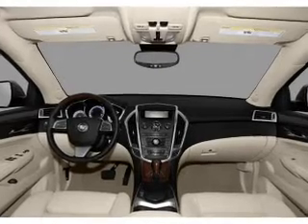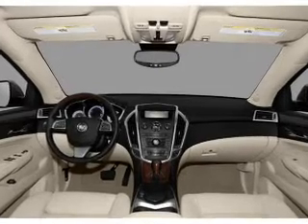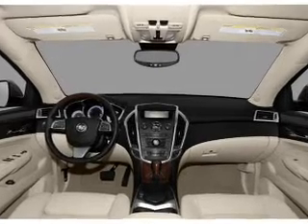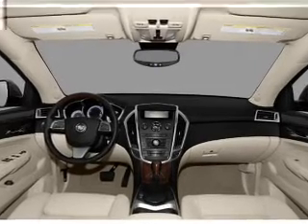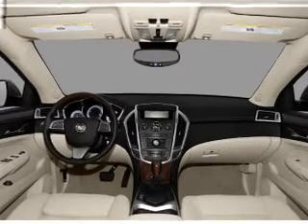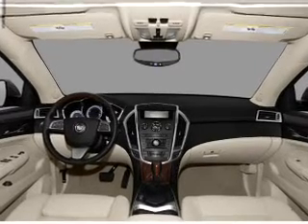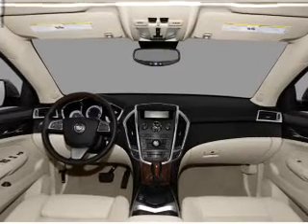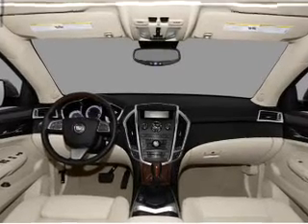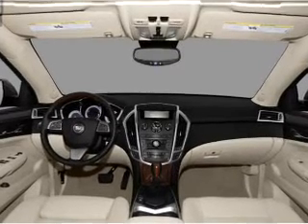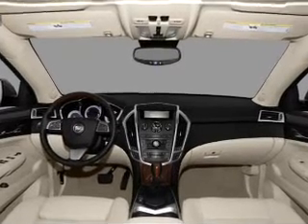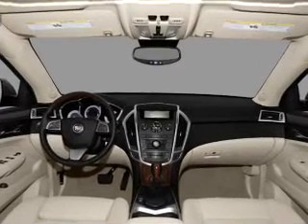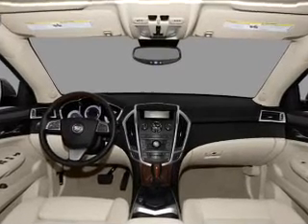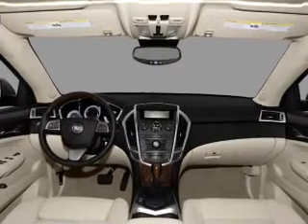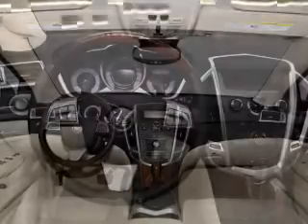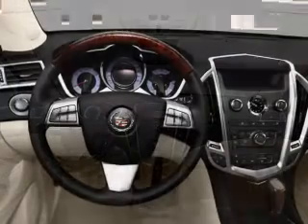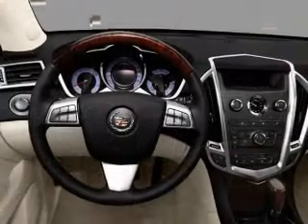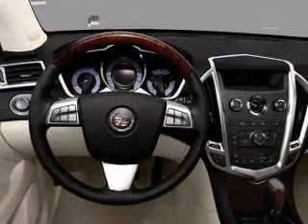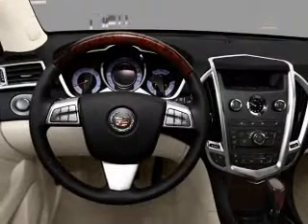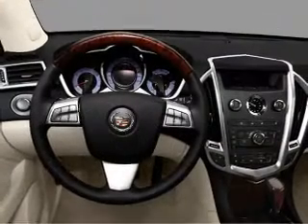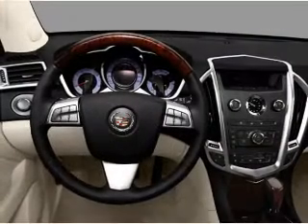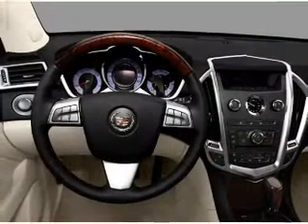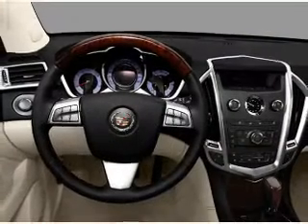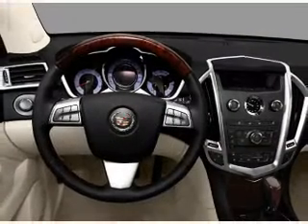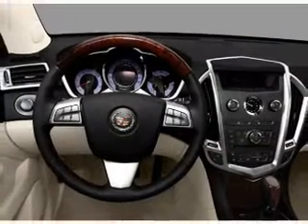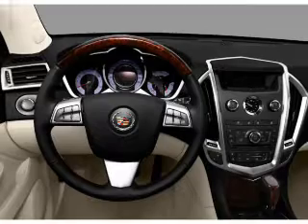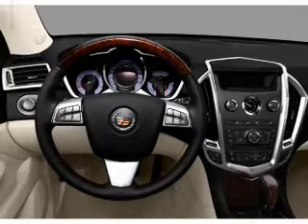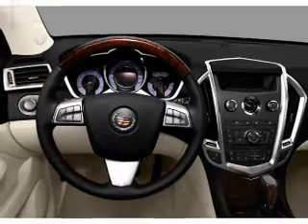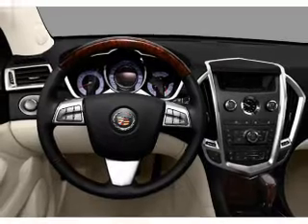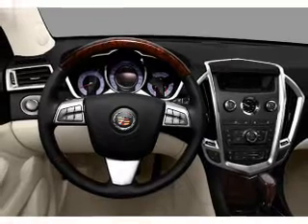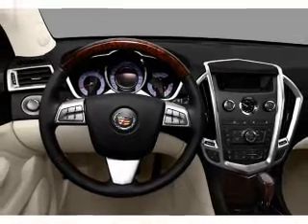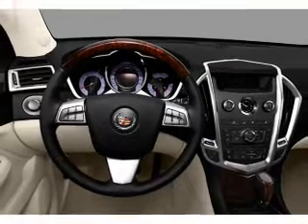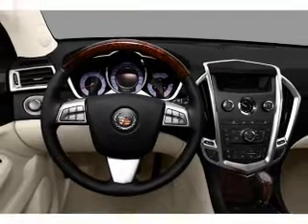There's nothing like a sunroof on a nice day. Pamper yourself with memory settings. Call today to schedule a test drive.